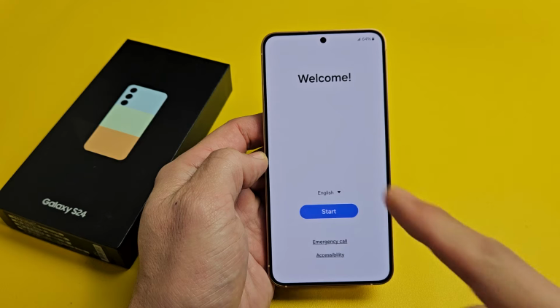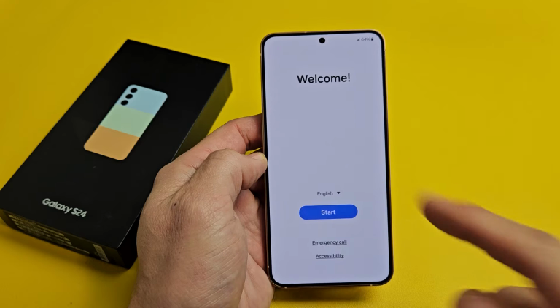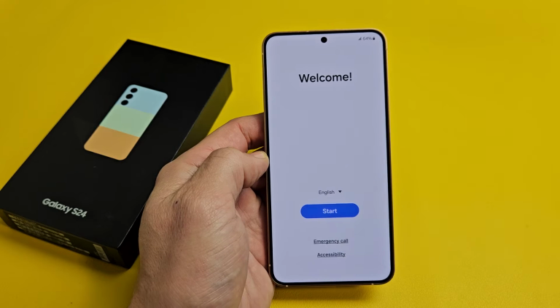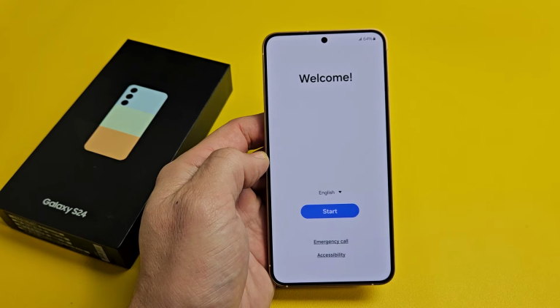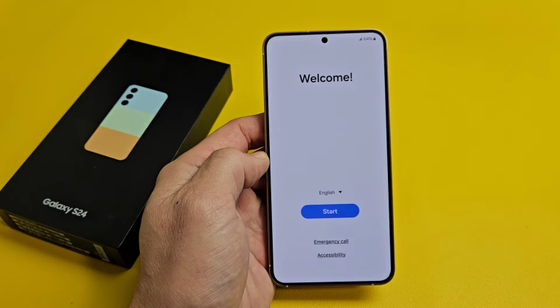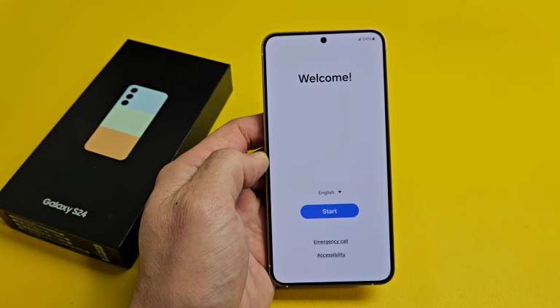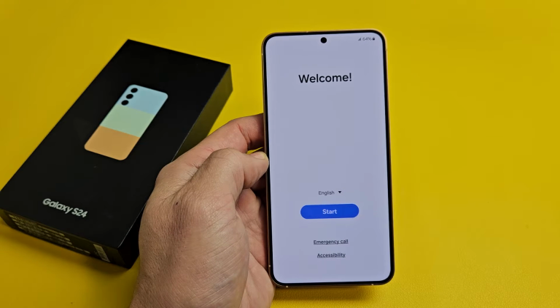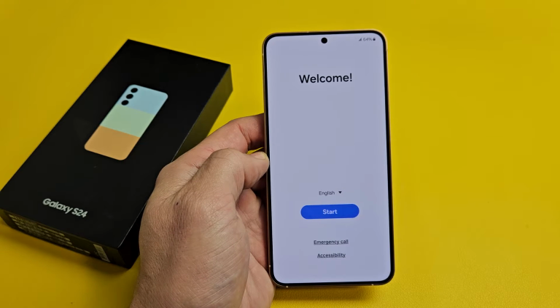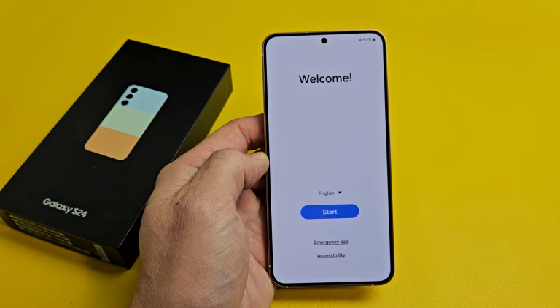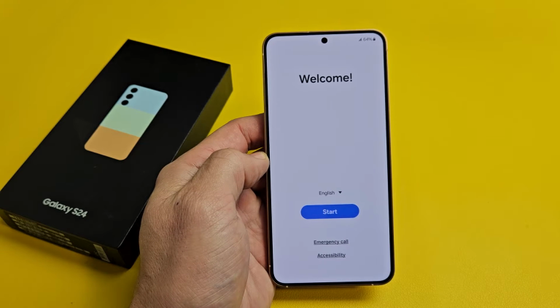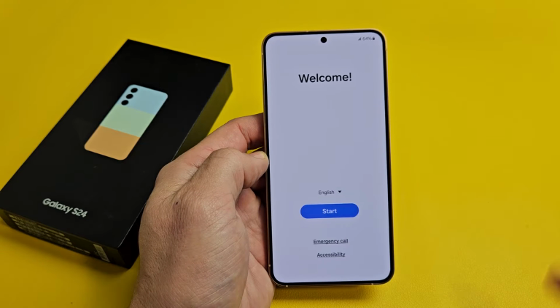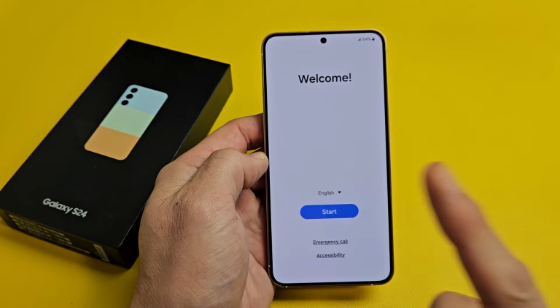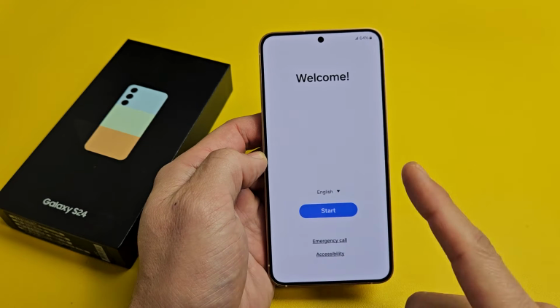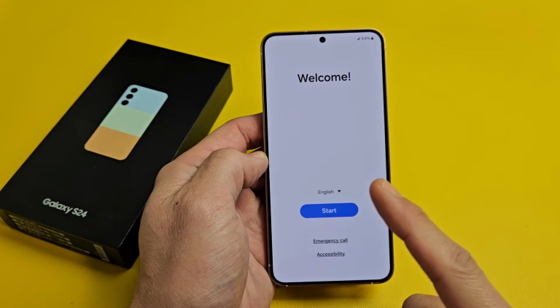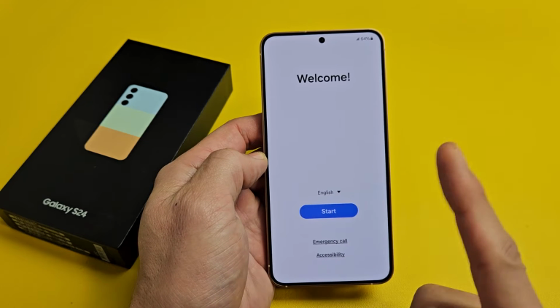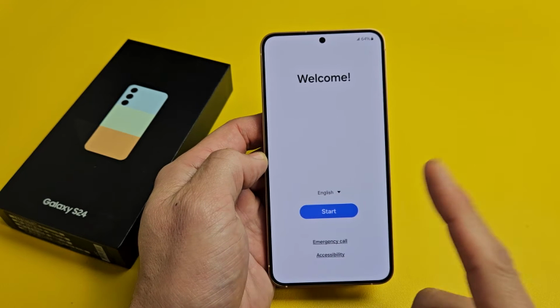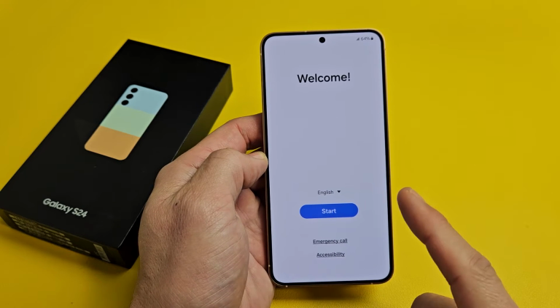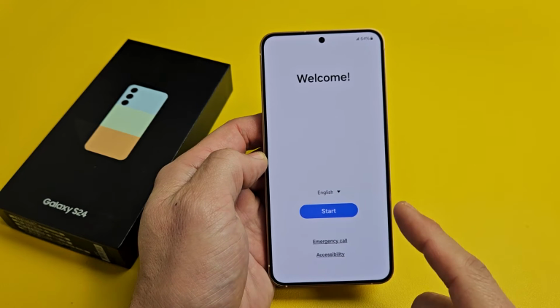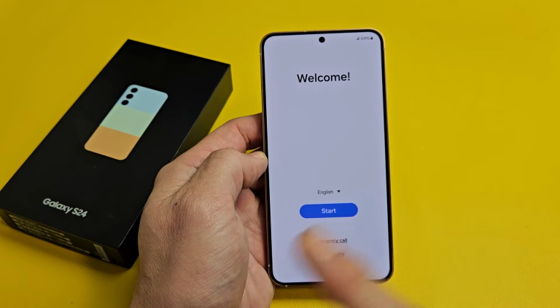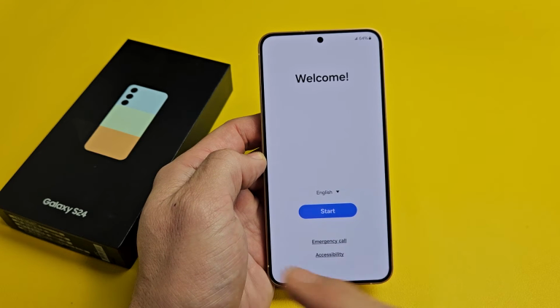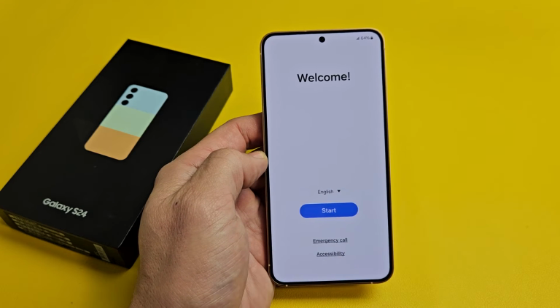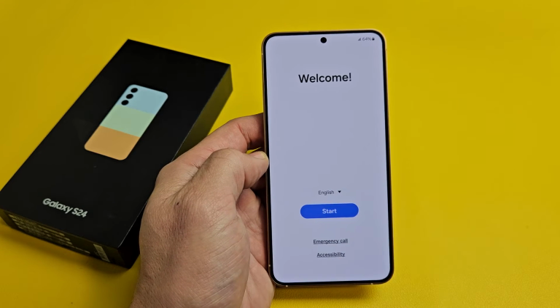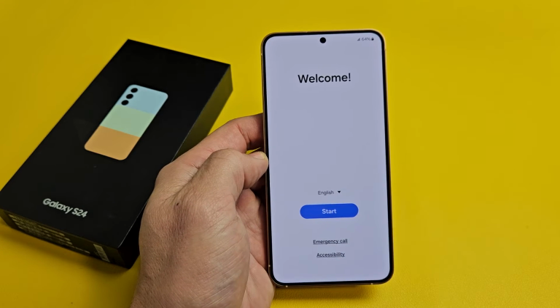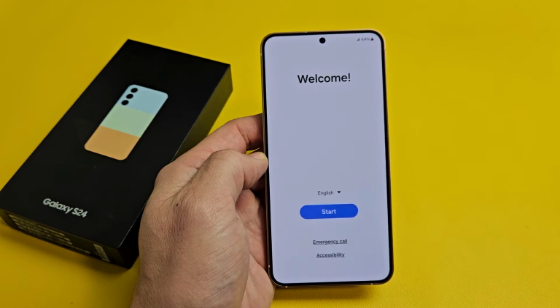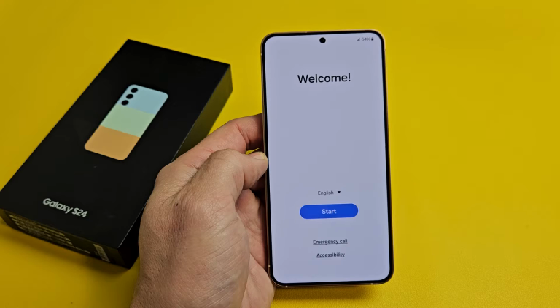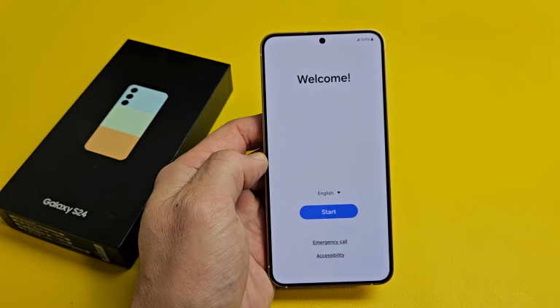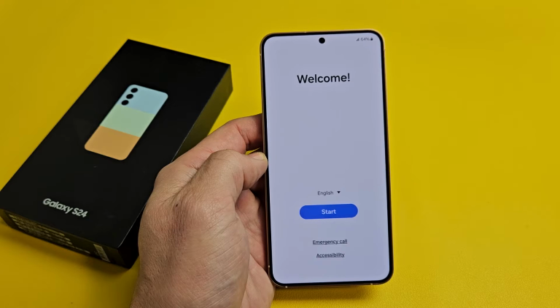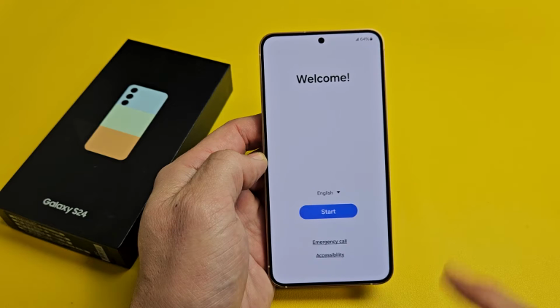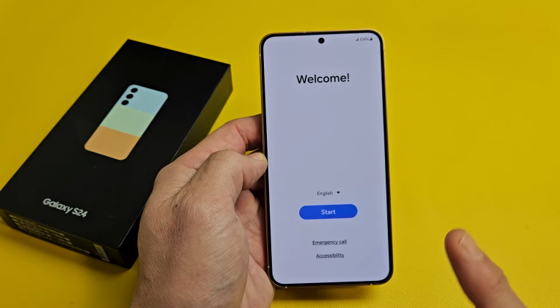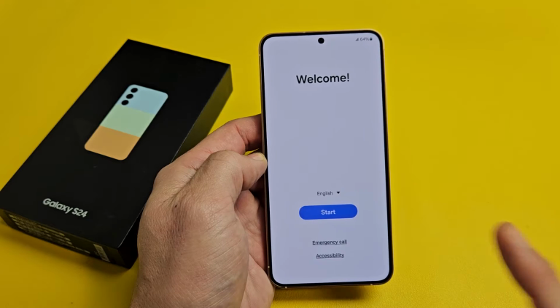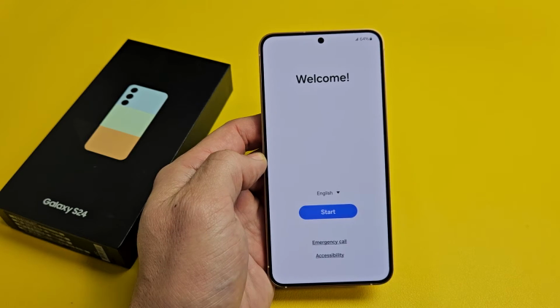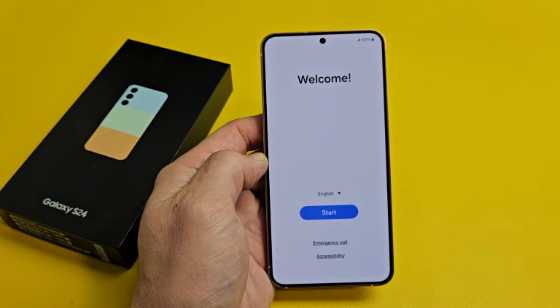Here's the Samsung Galaxy S24. I'm going to show you how to set this up step by step. Same for the Galaxy S24 Plus as well.